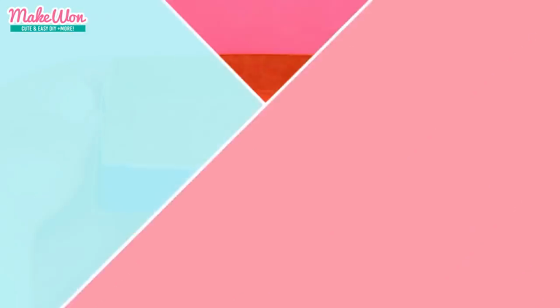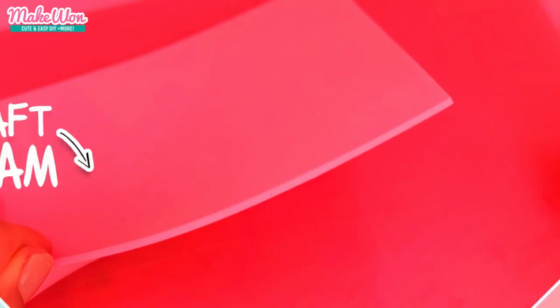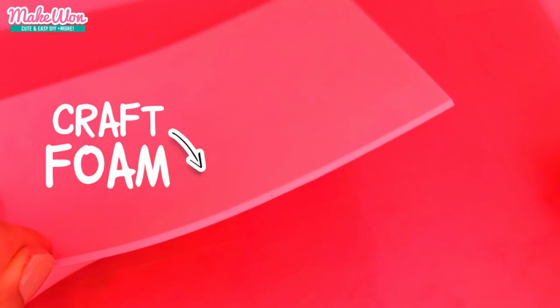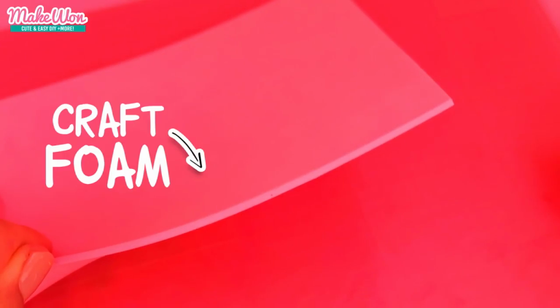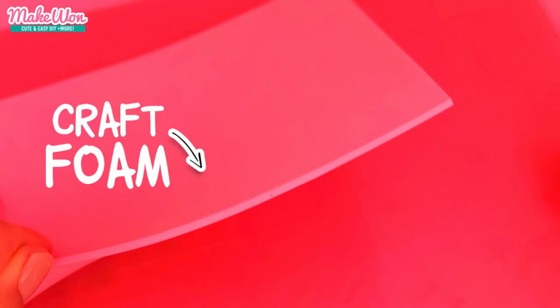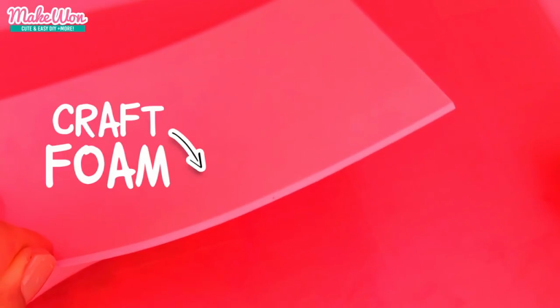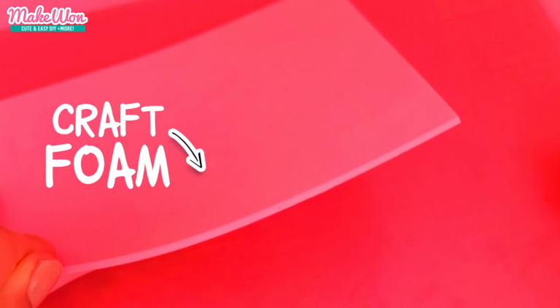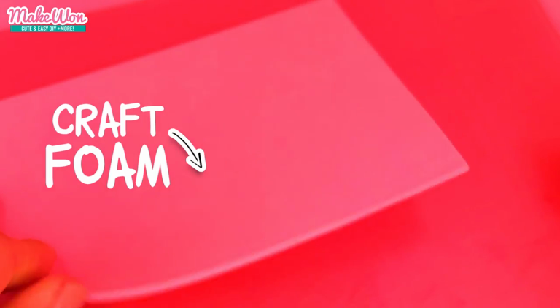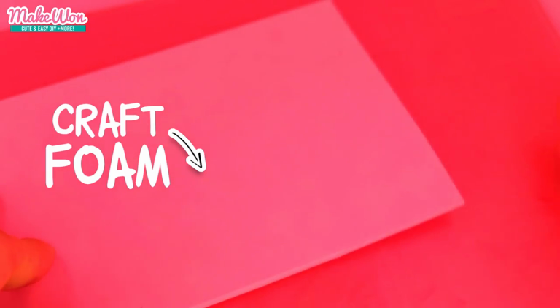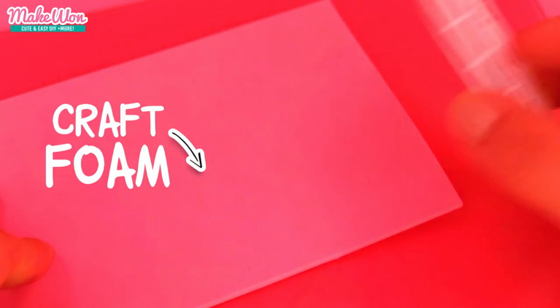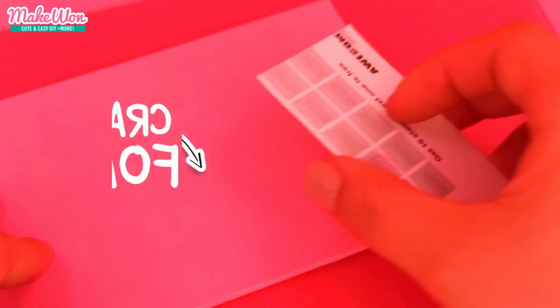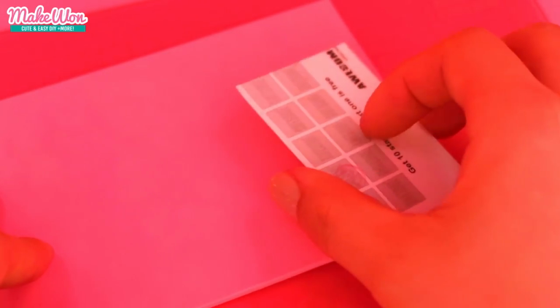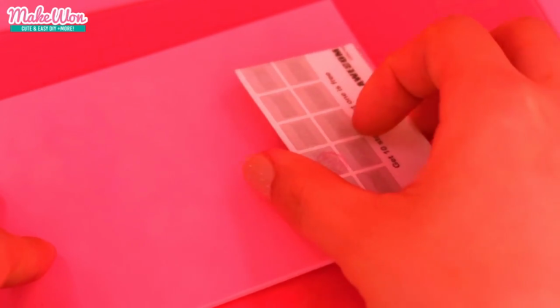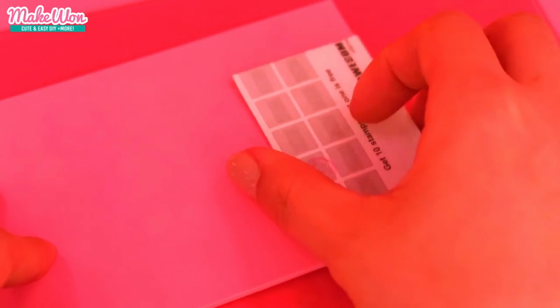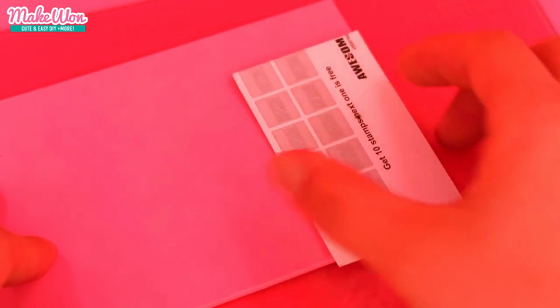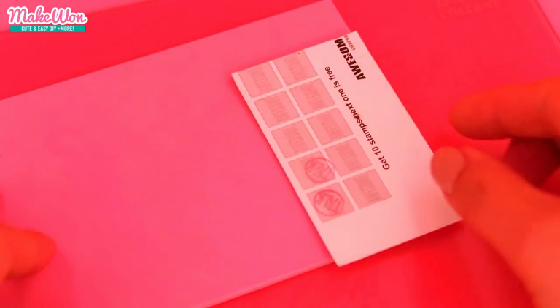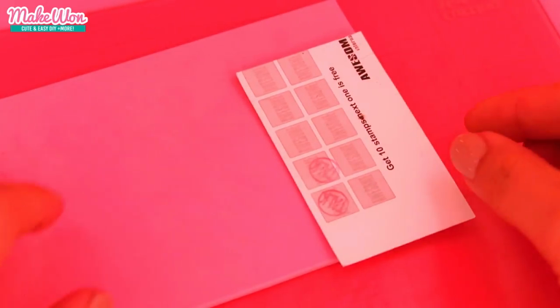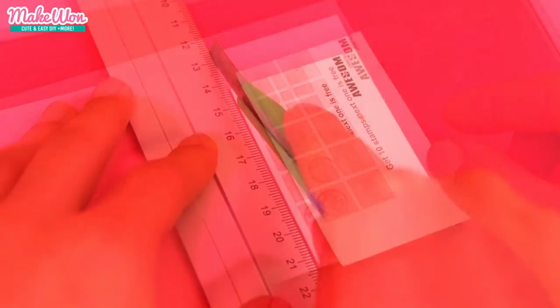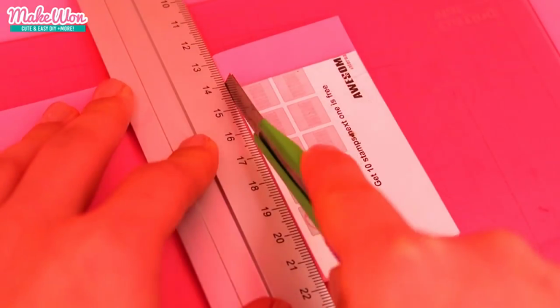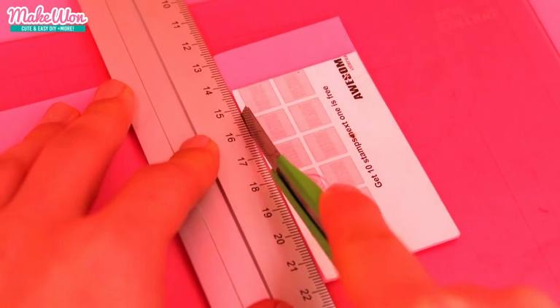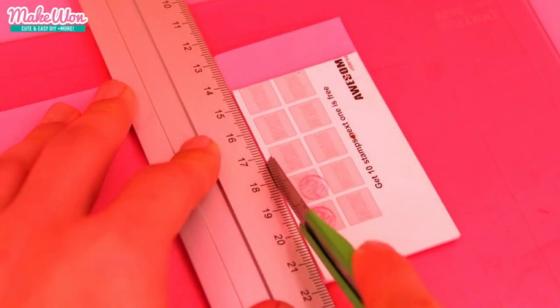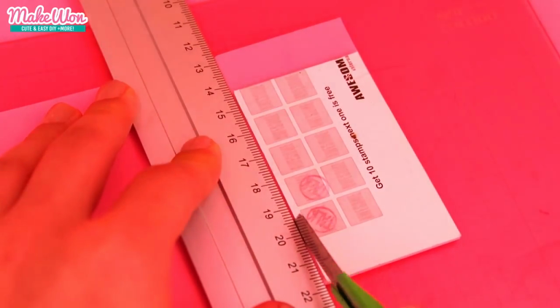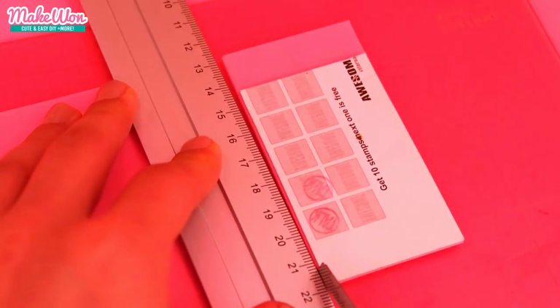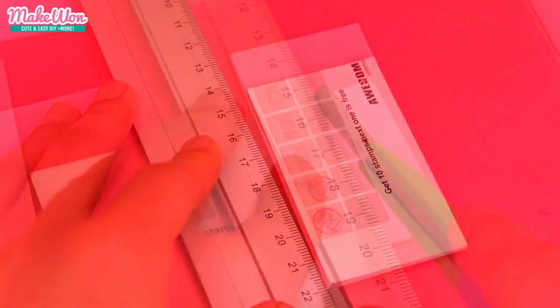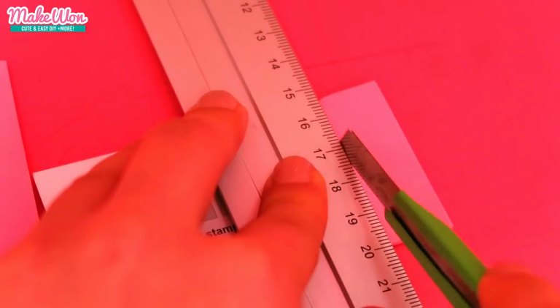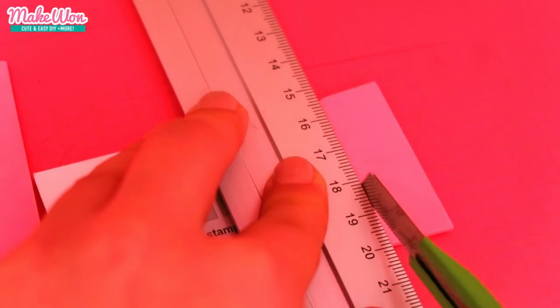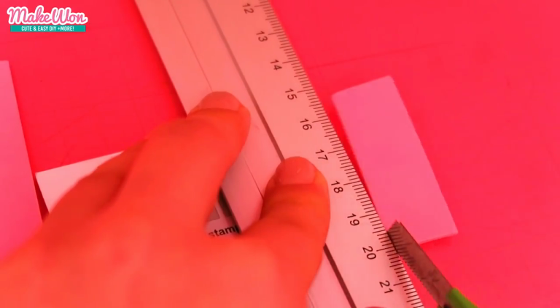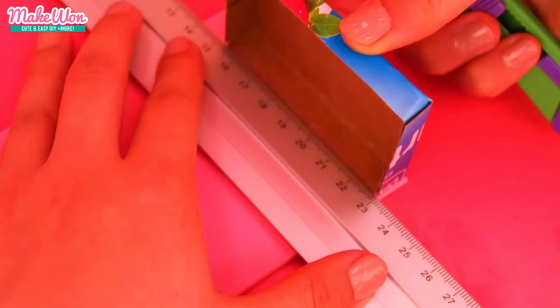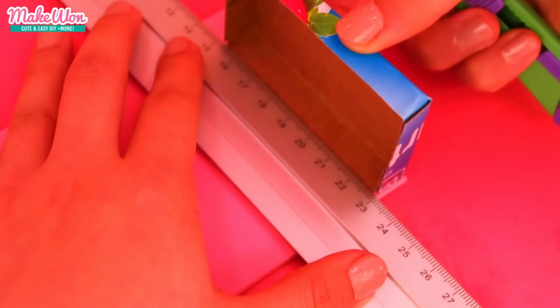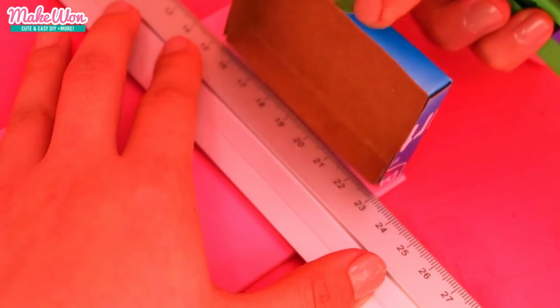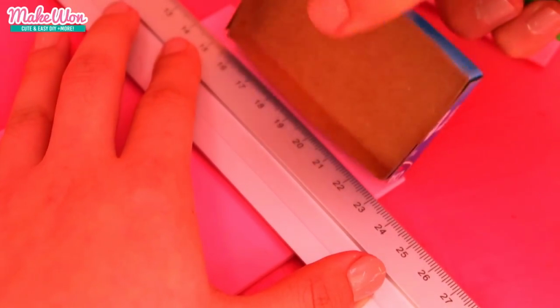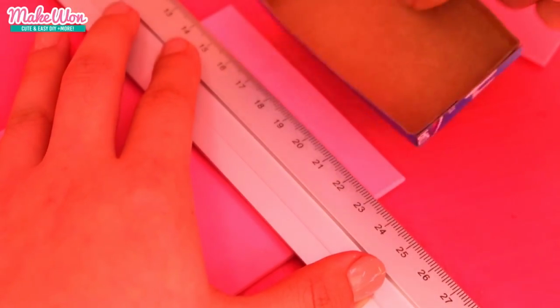We are going to cover this box with this pink craft foam. Use the same business card to measure the size.